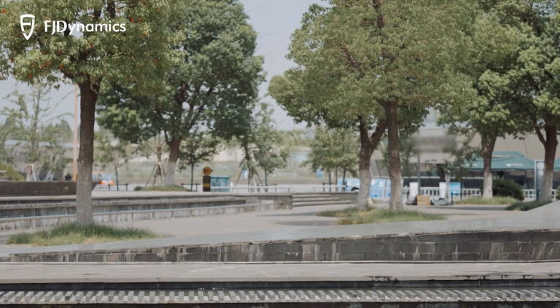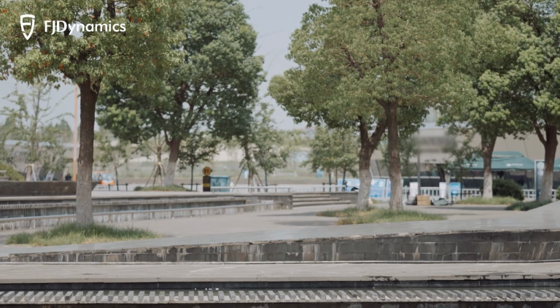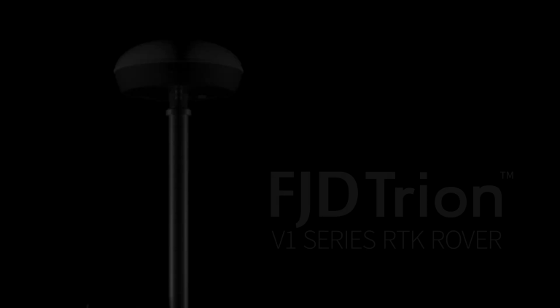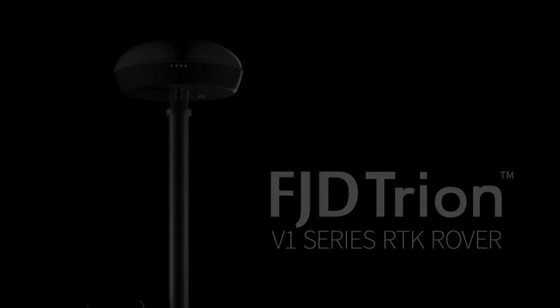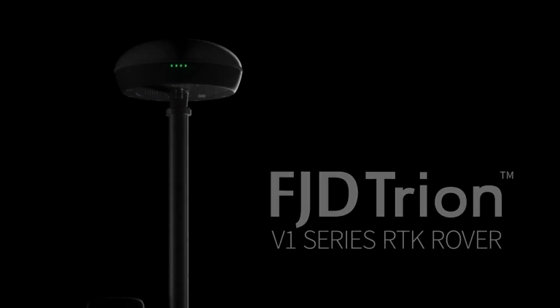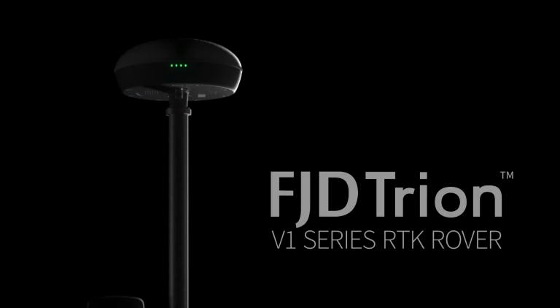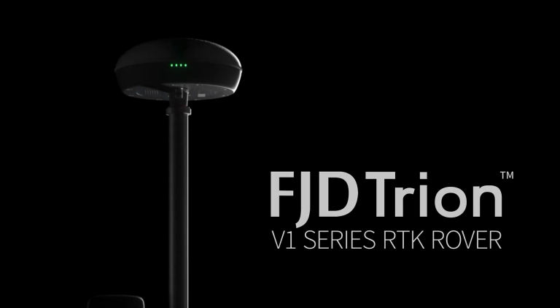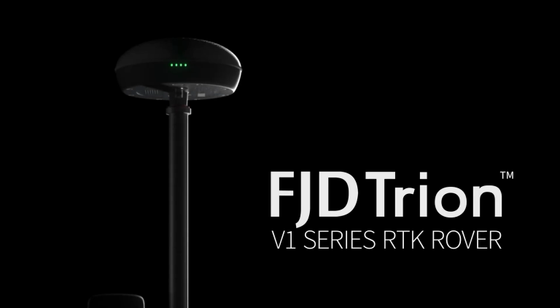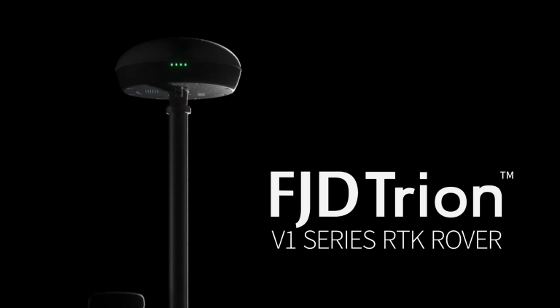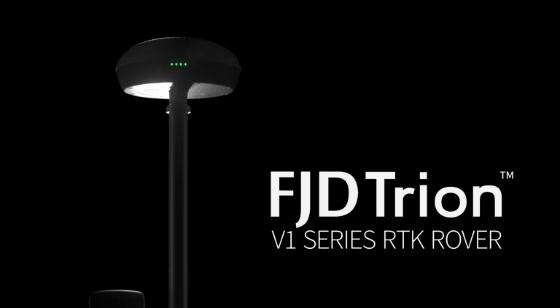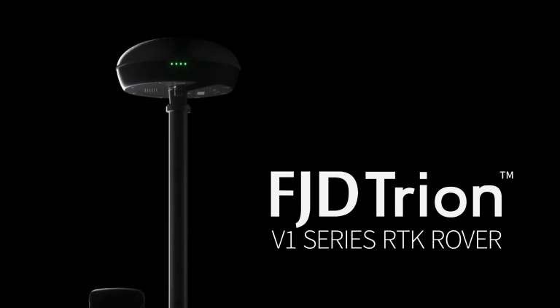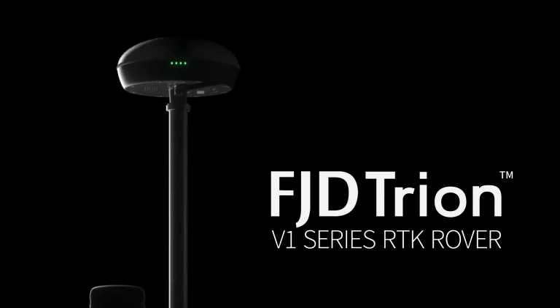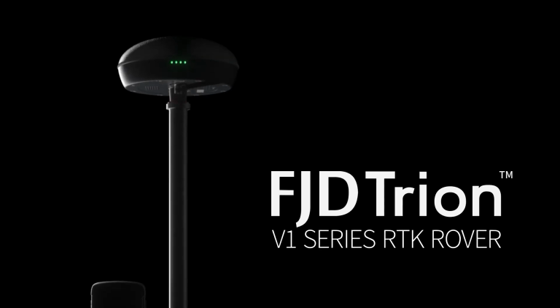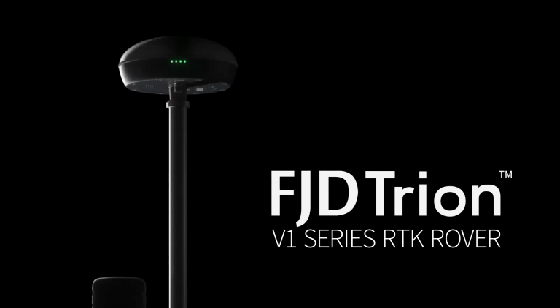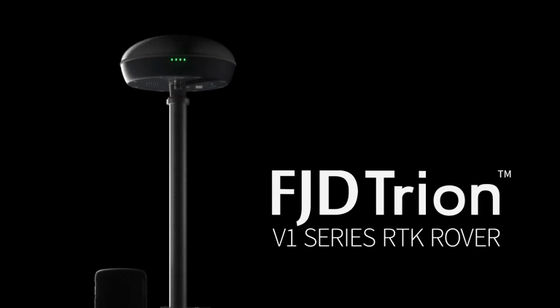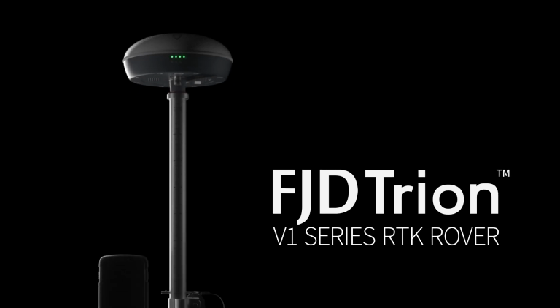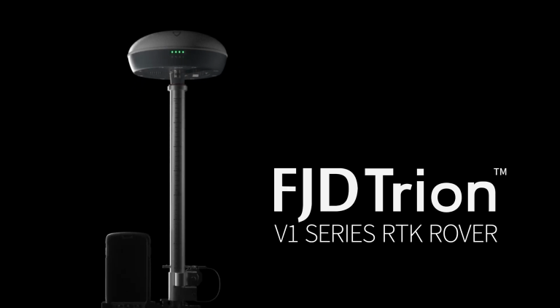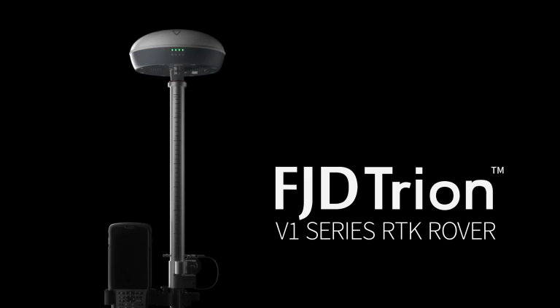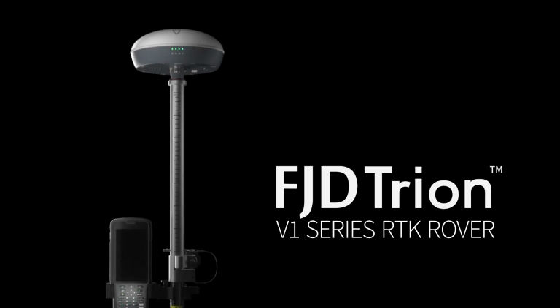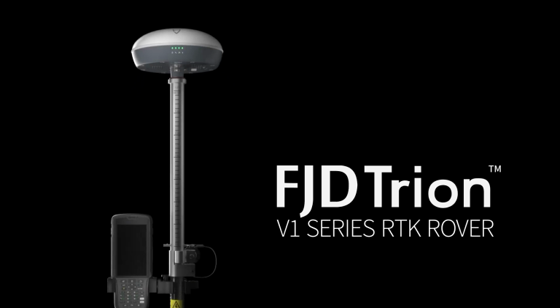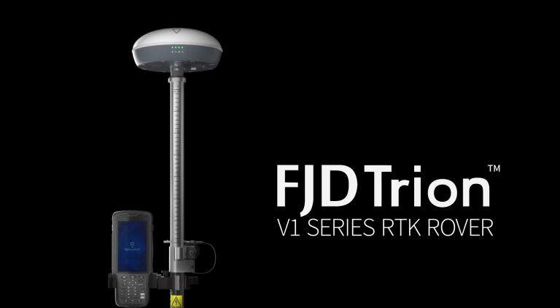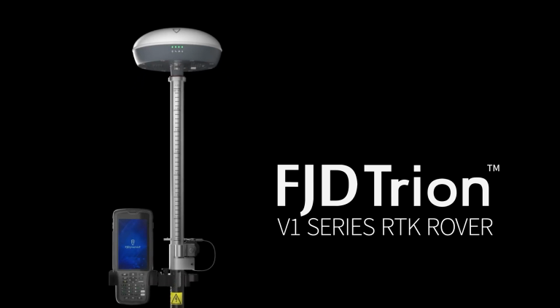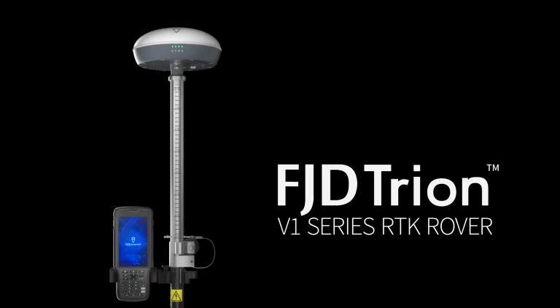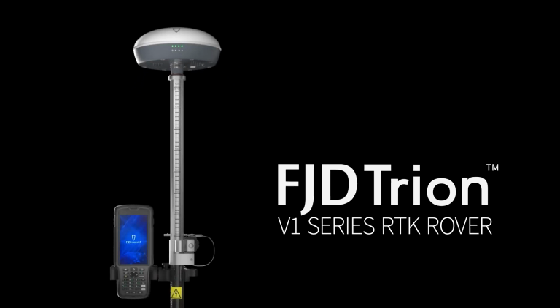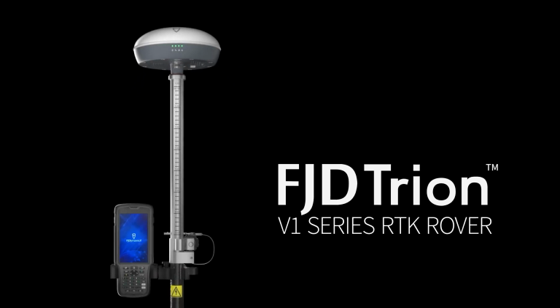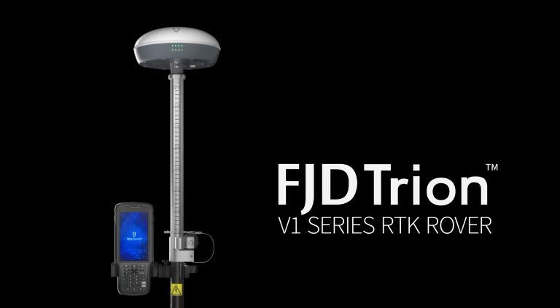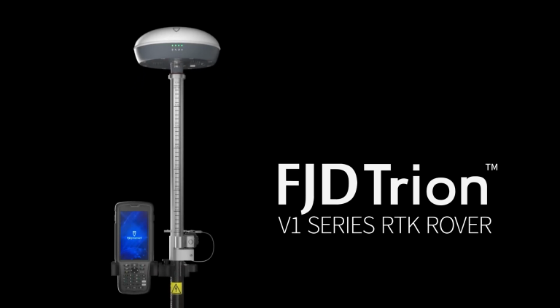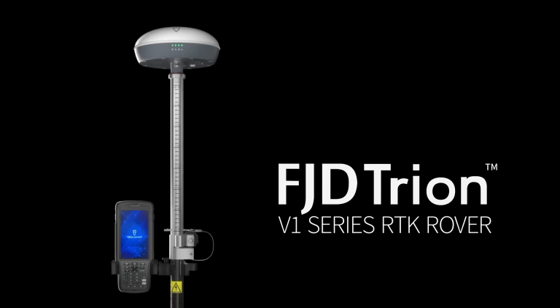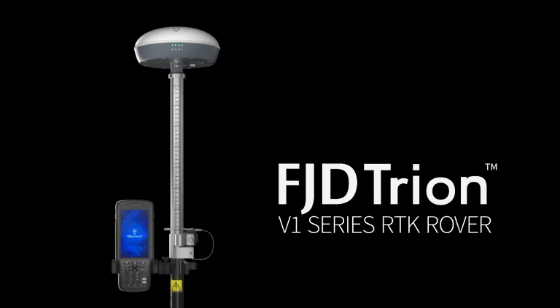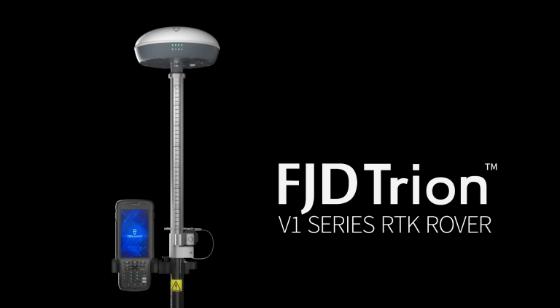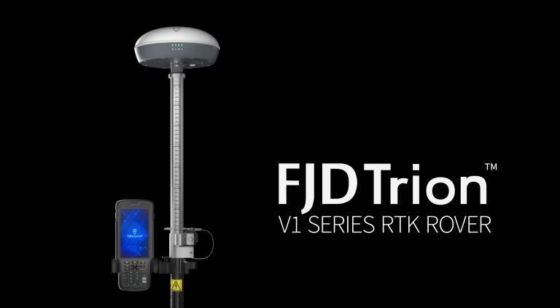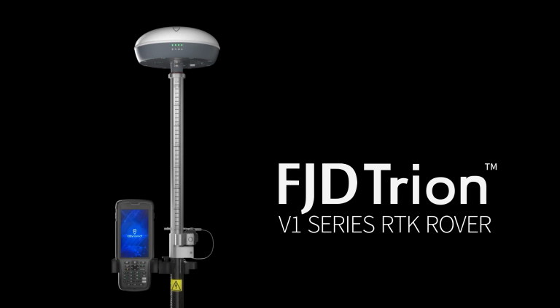We believe that the FJD Tryon V1 series RTK rover will be your trusted measurement partner.